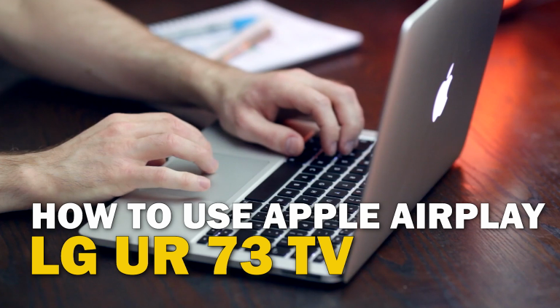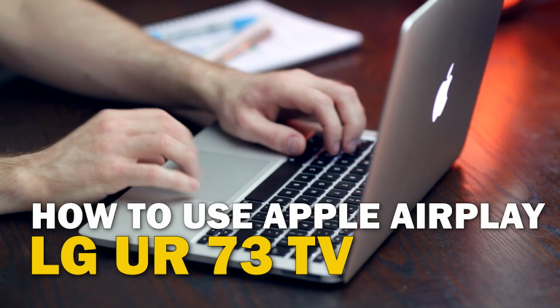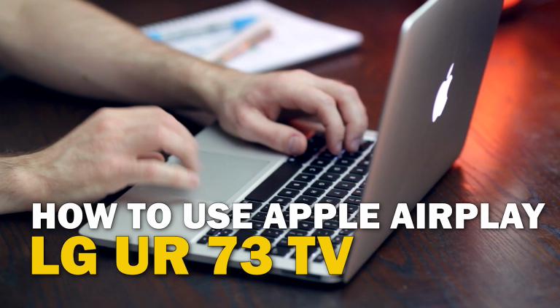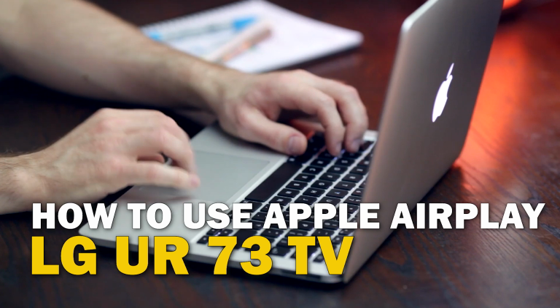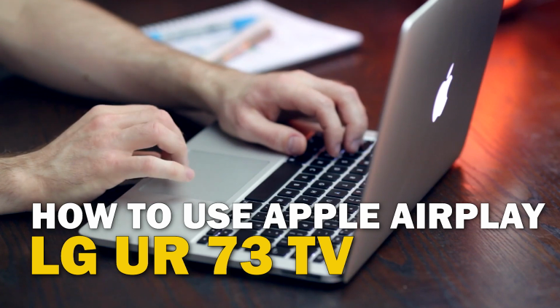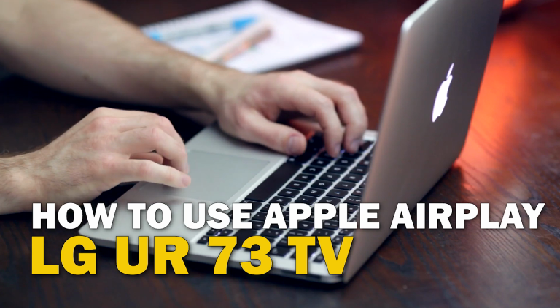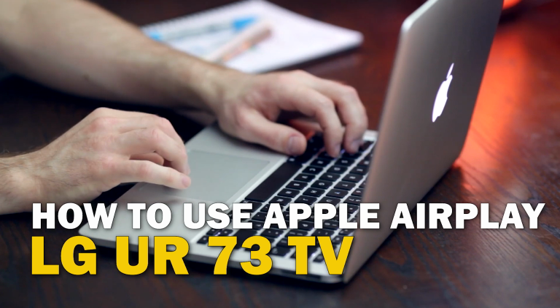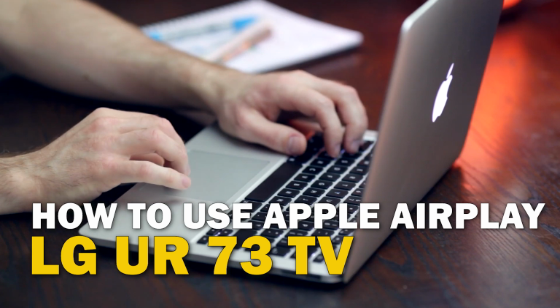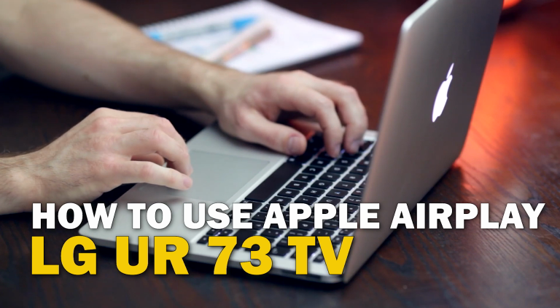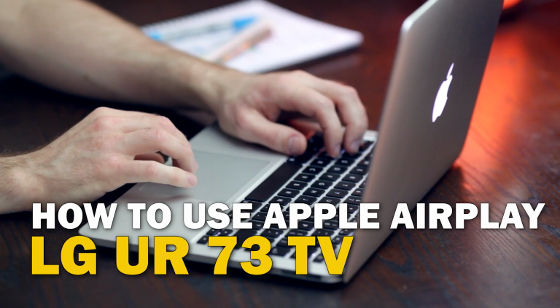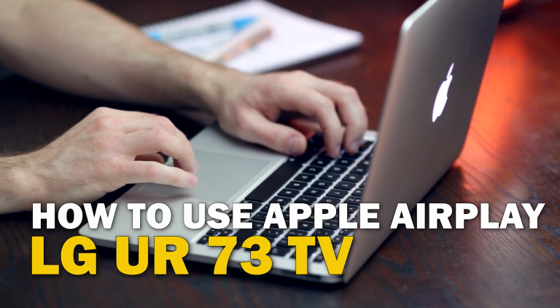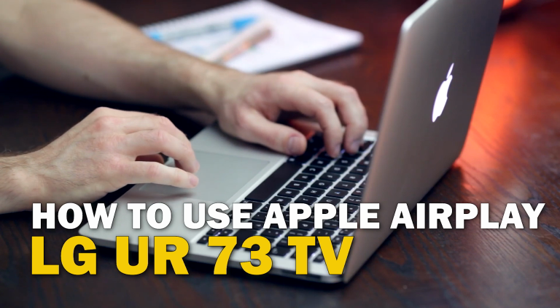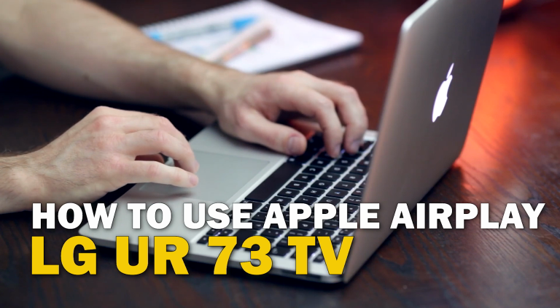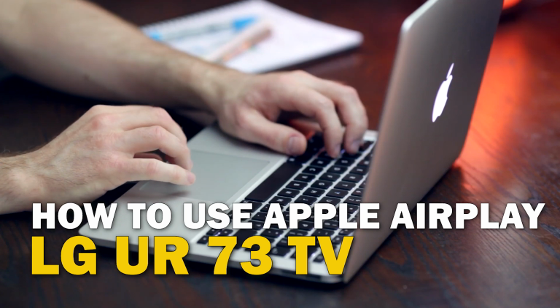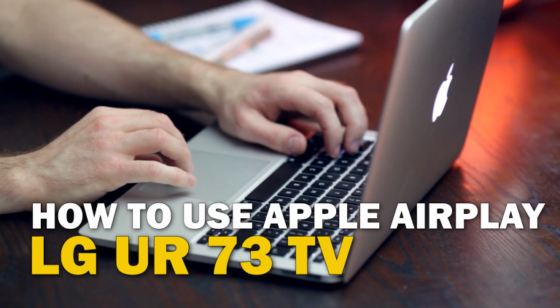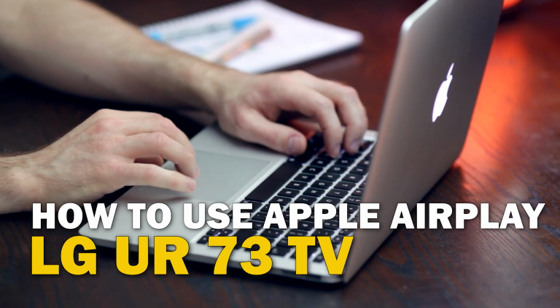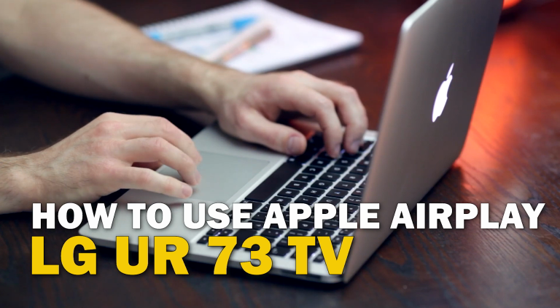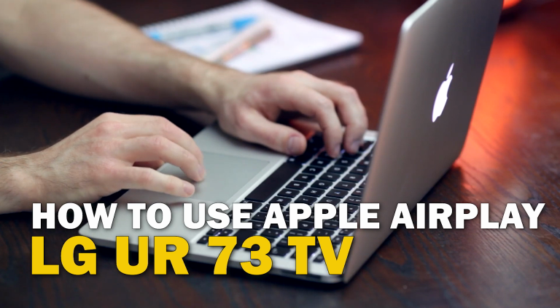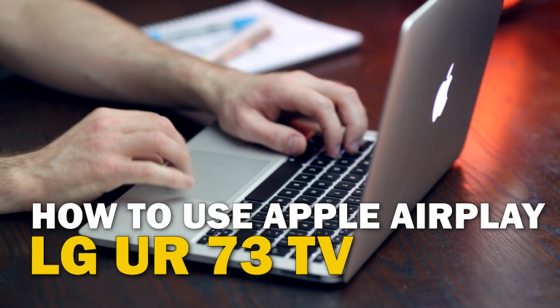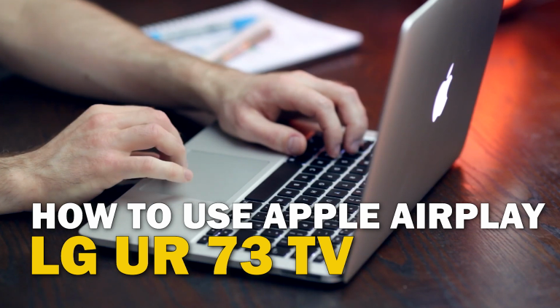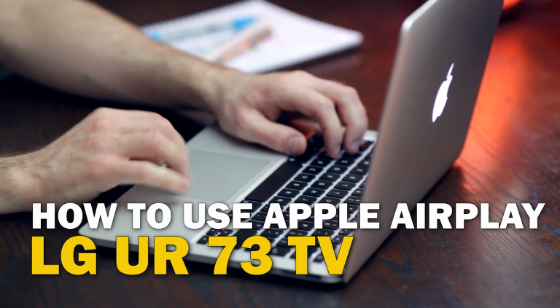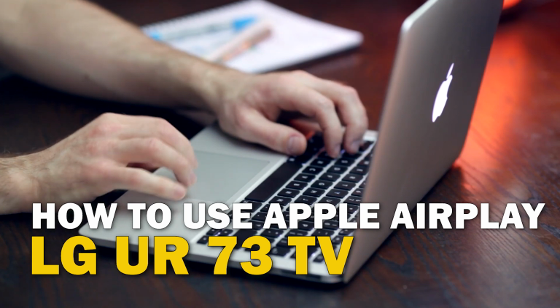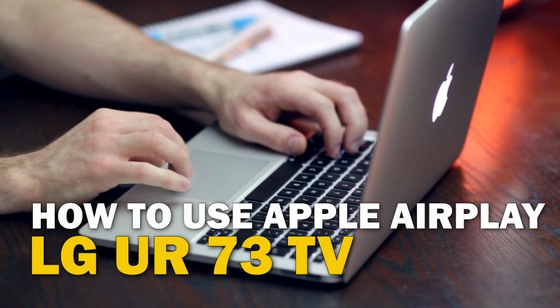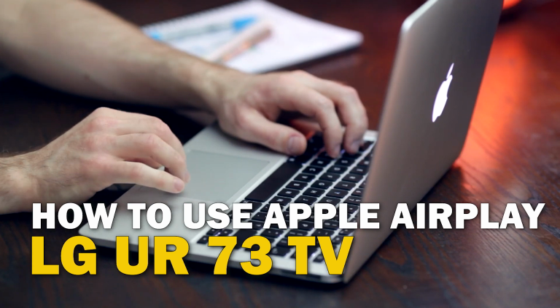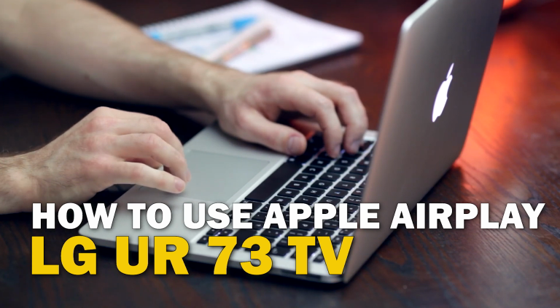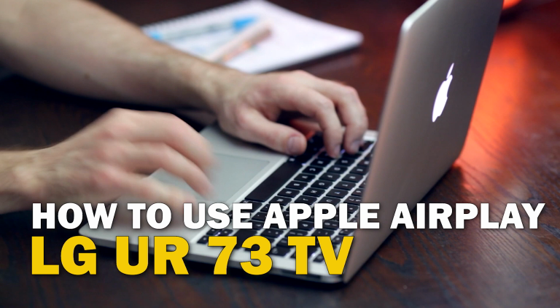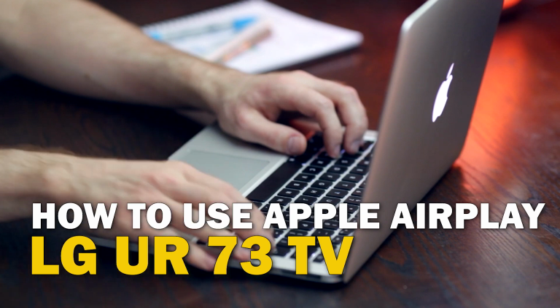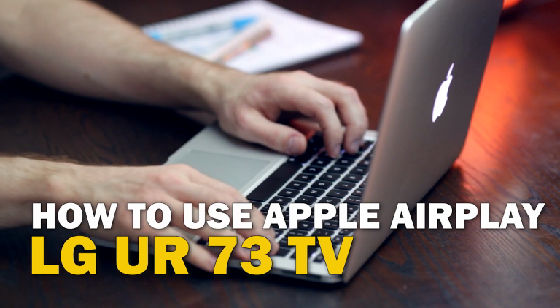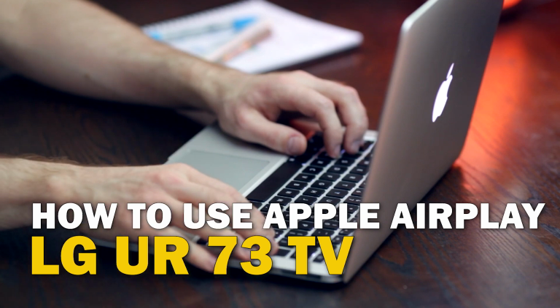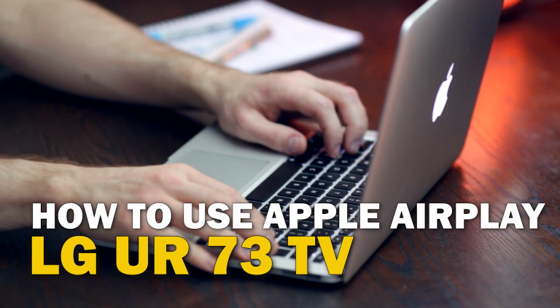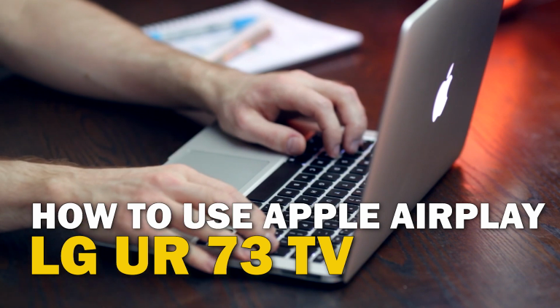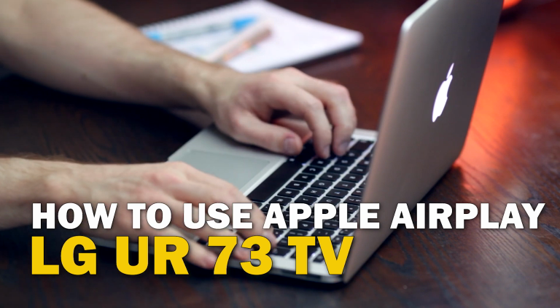Today's tech video, I'm going to show you guys how to use Apple AirPlay on your LG UR73.